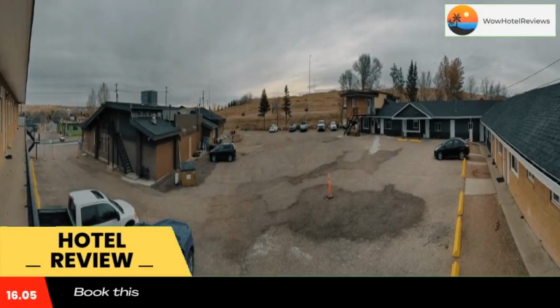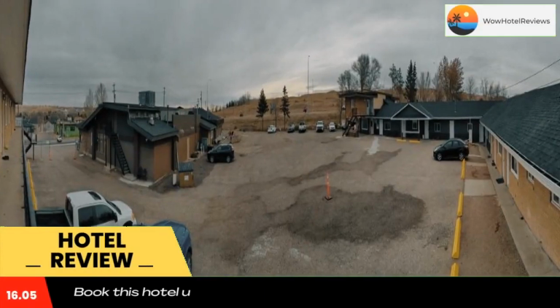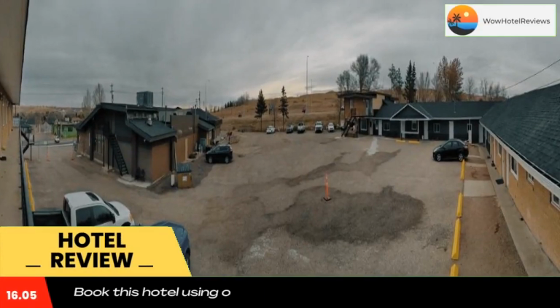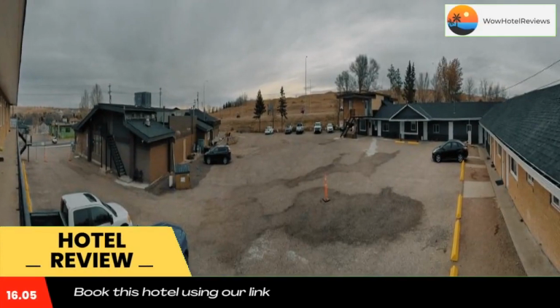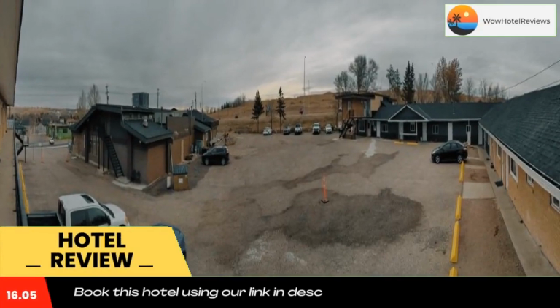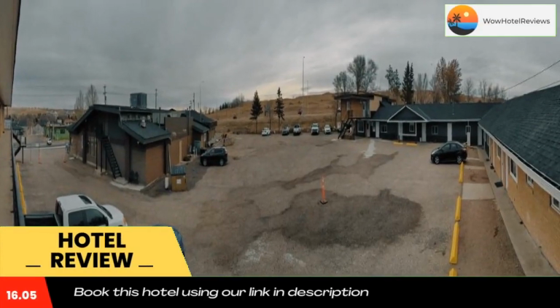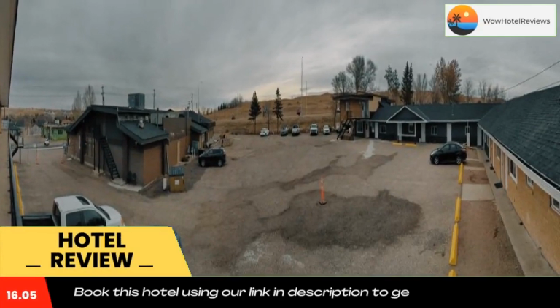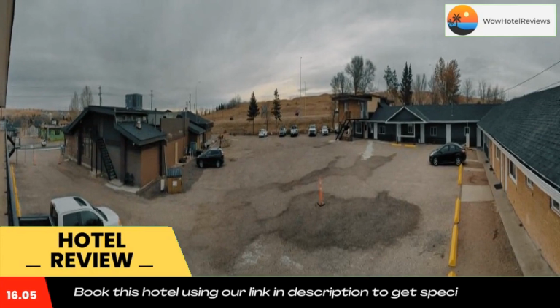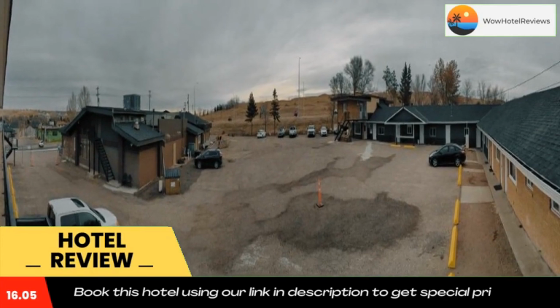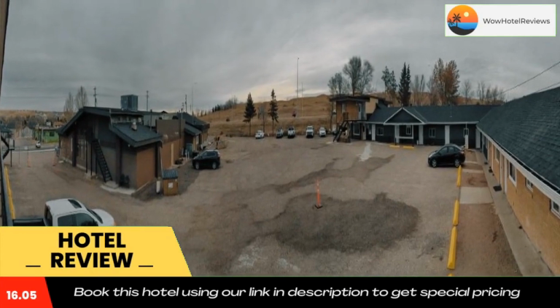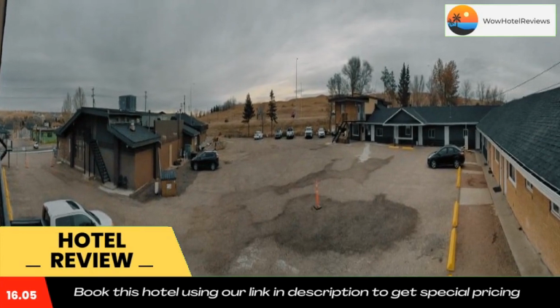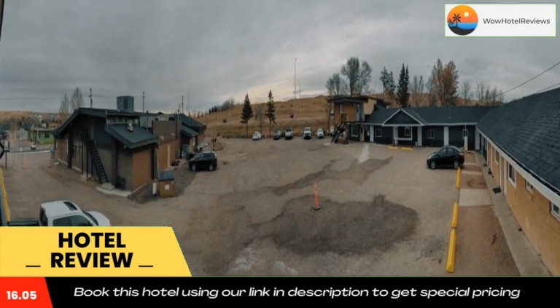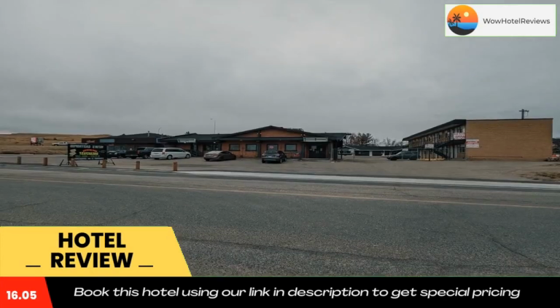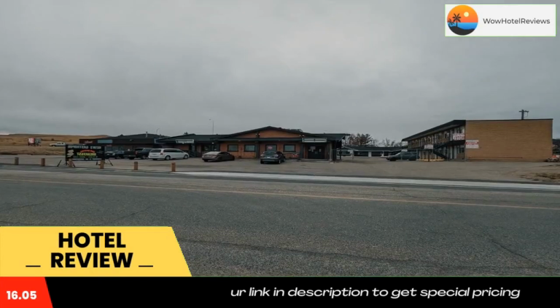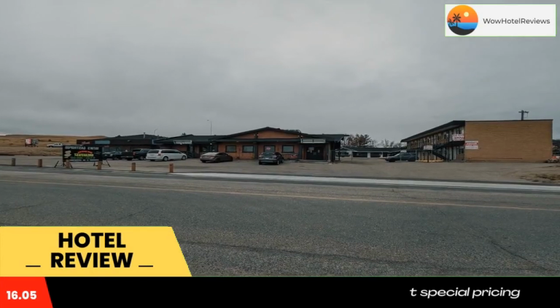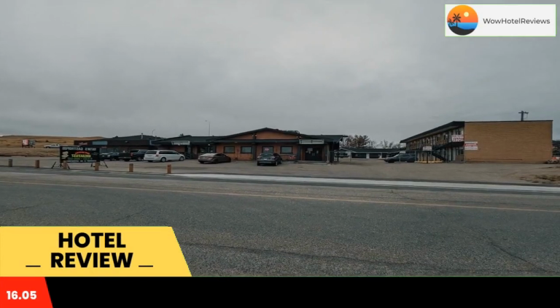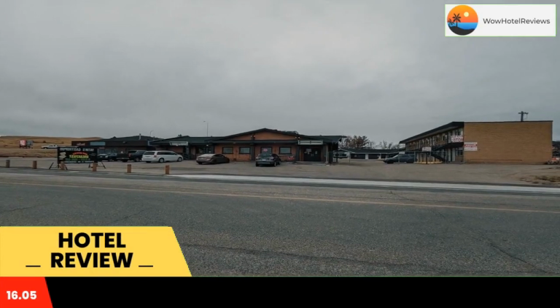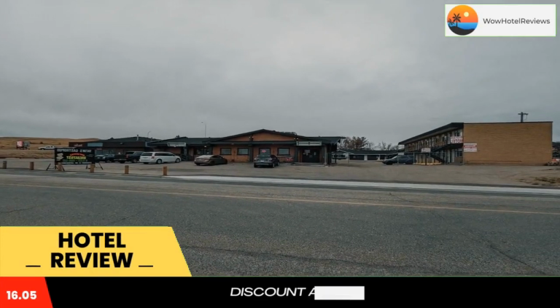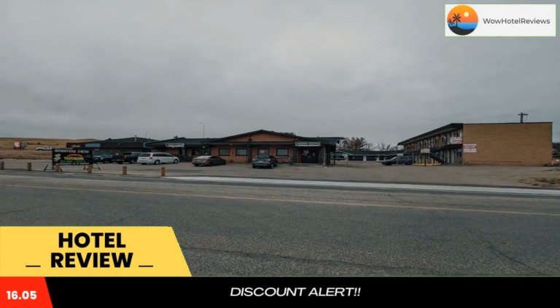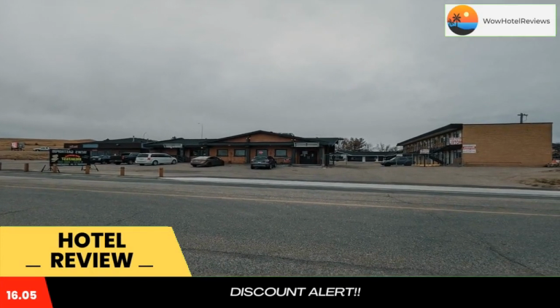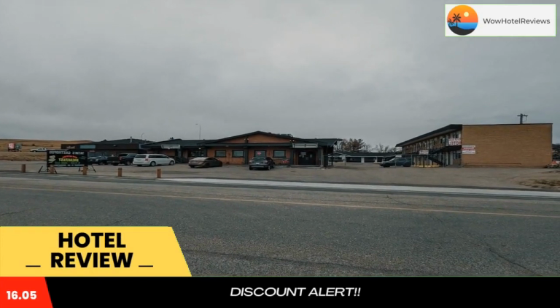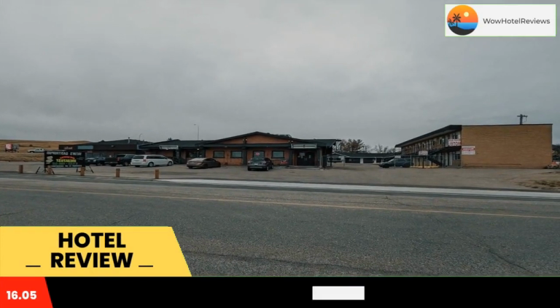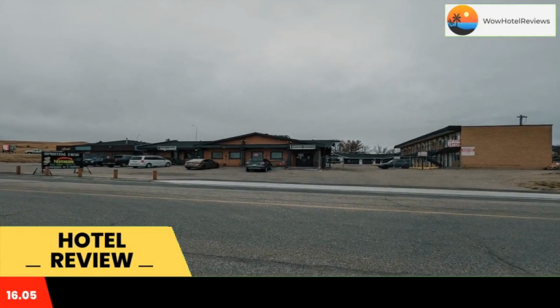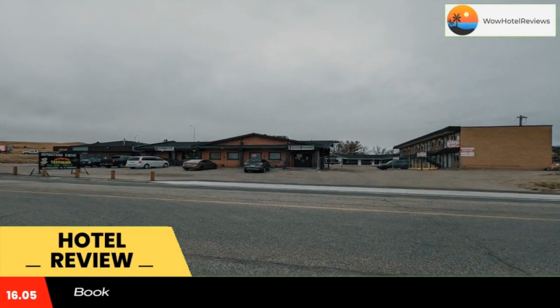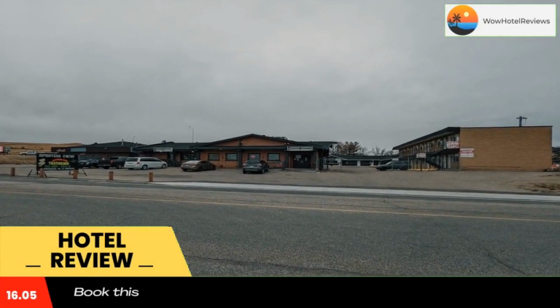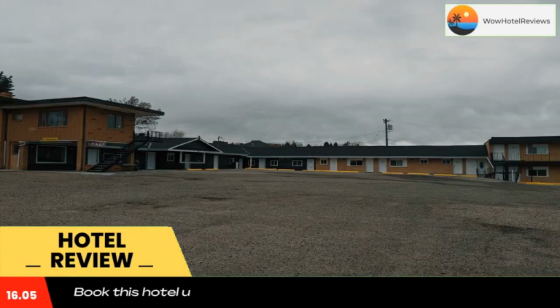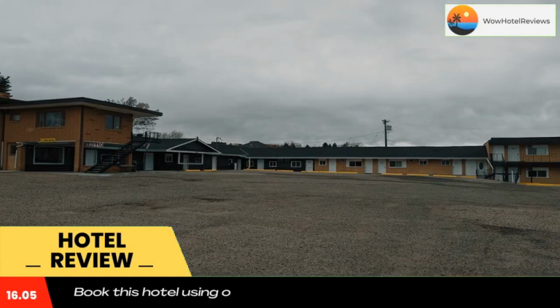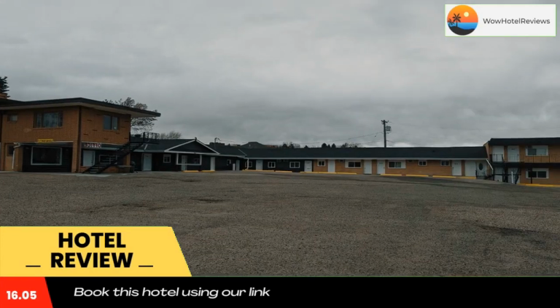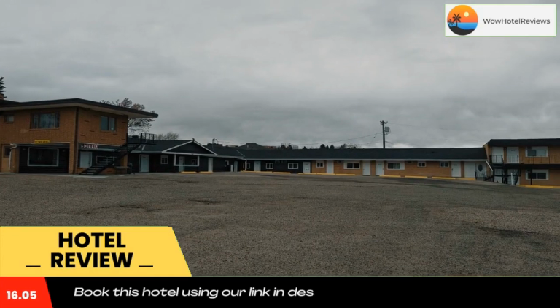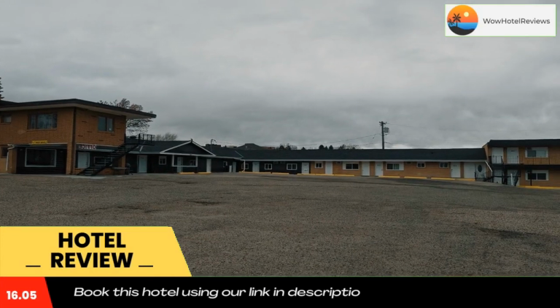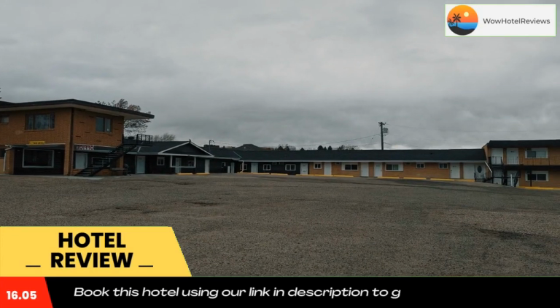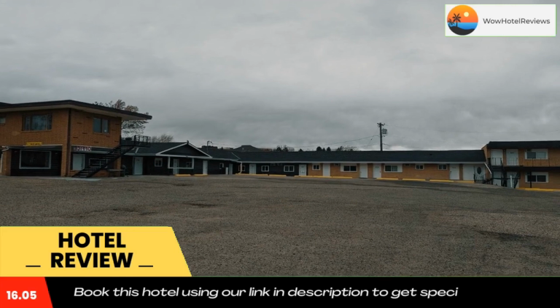Riverside Motel is located in Medicine Hat. The motel features a garden, bar, and free WiFi throughout the property.